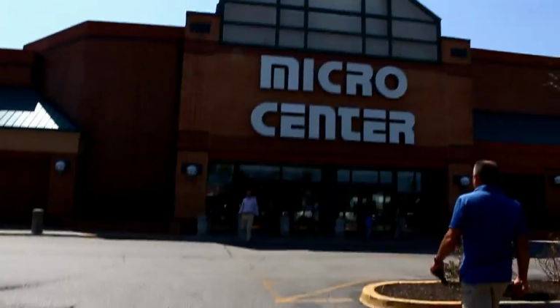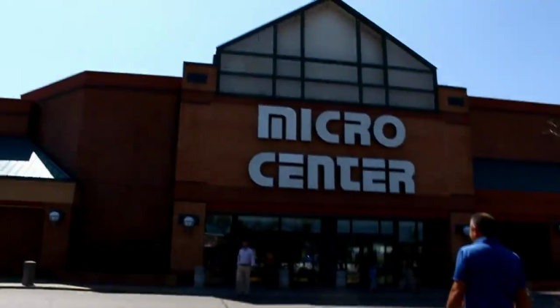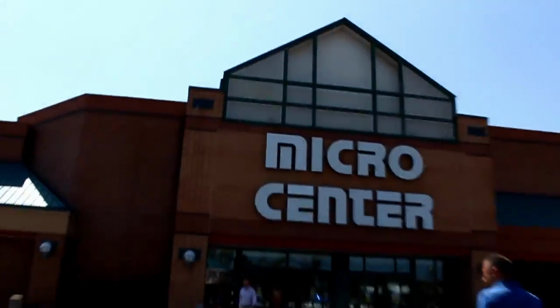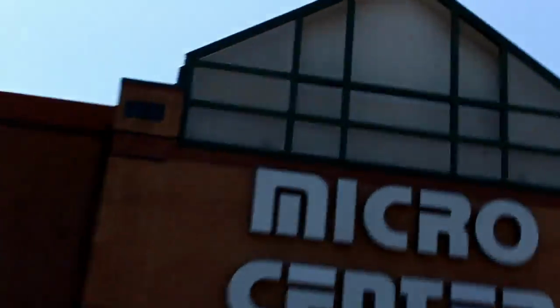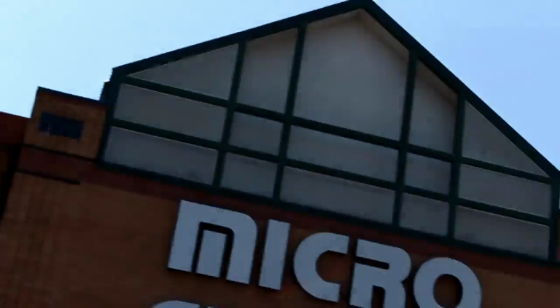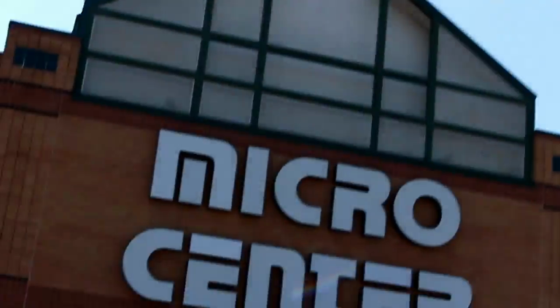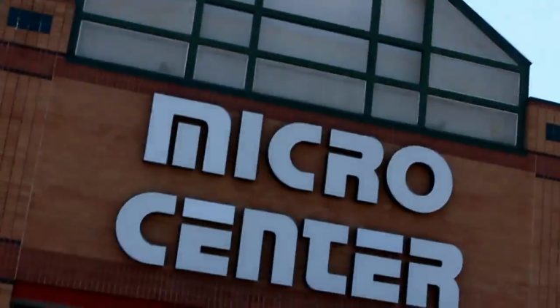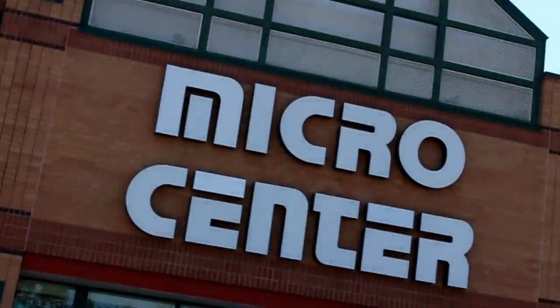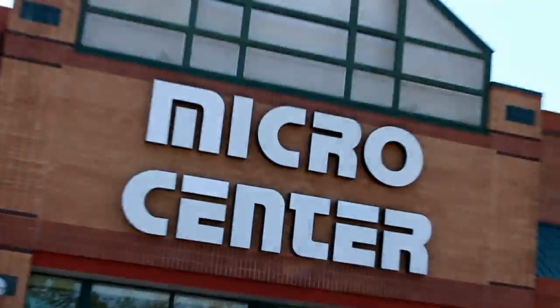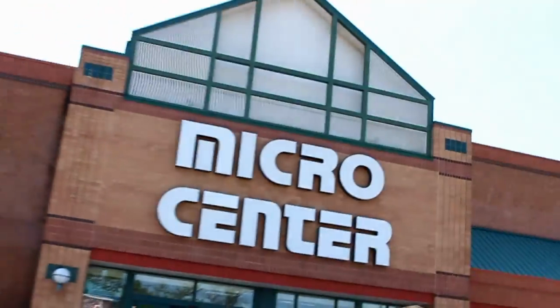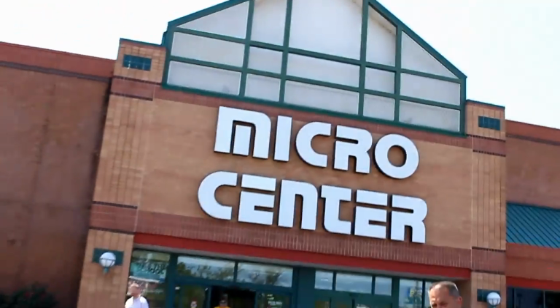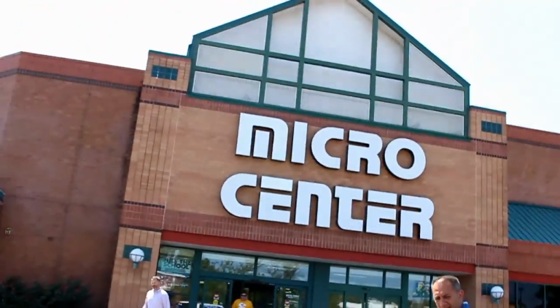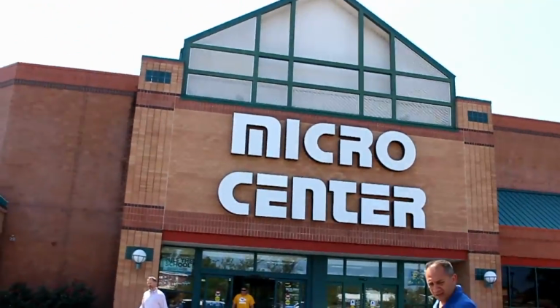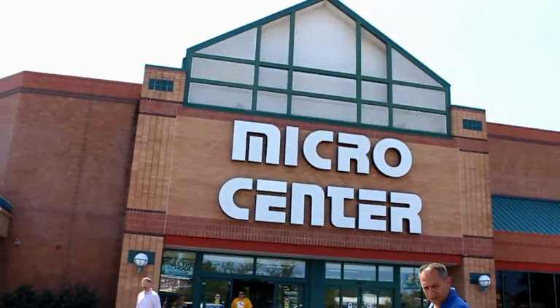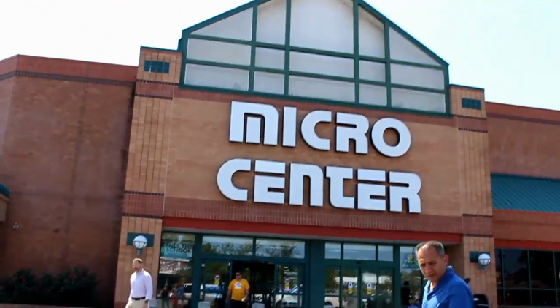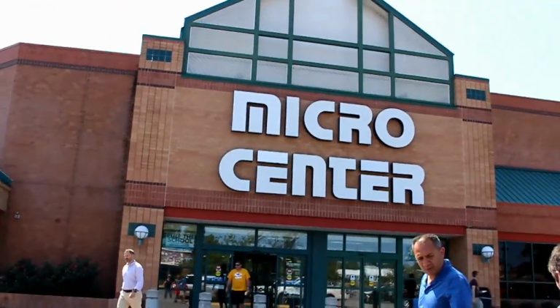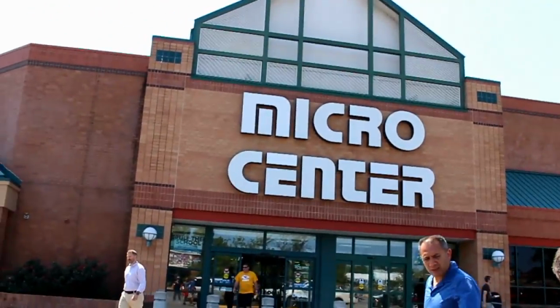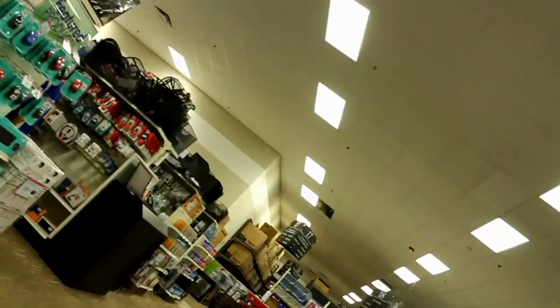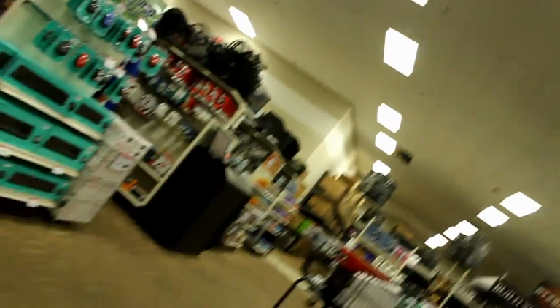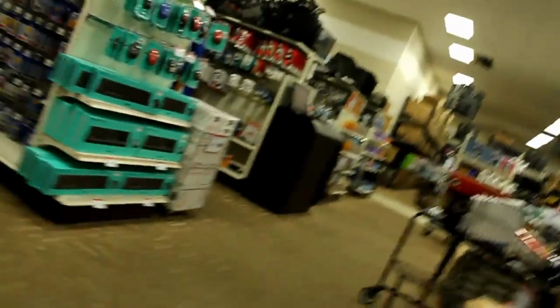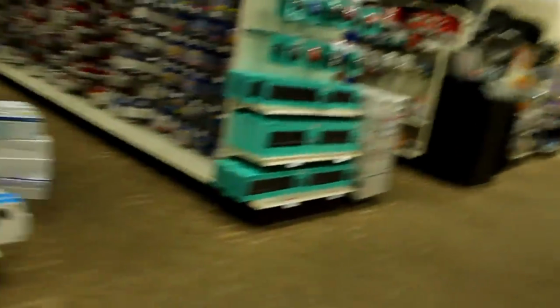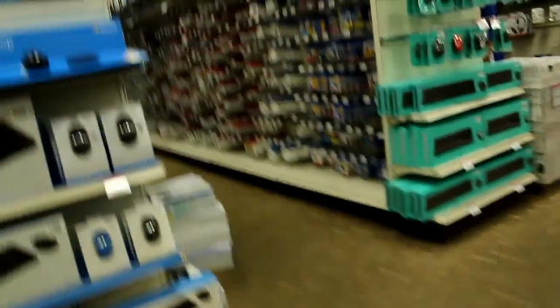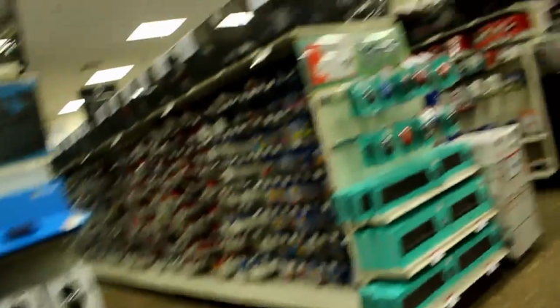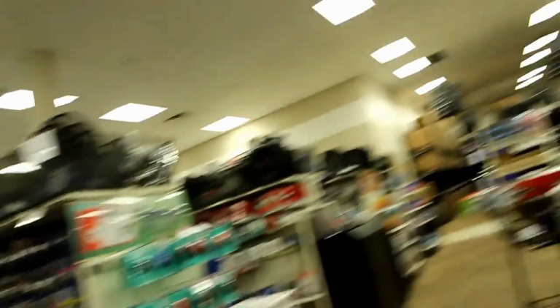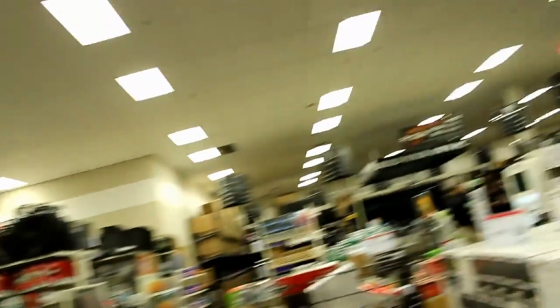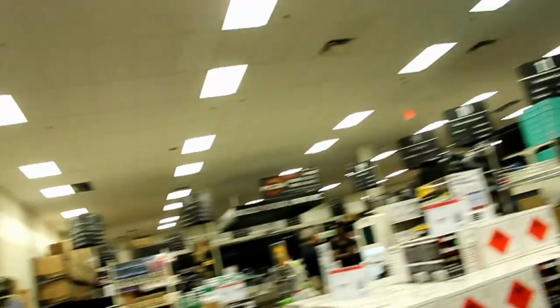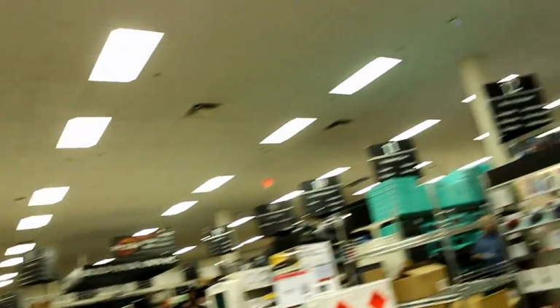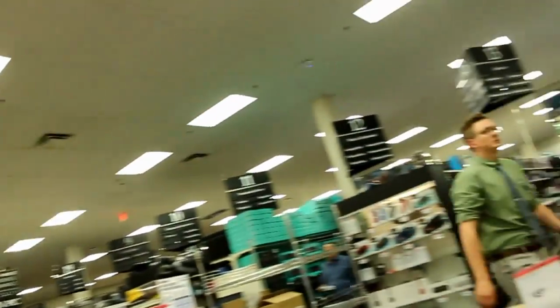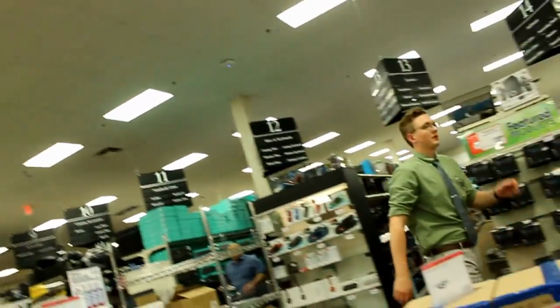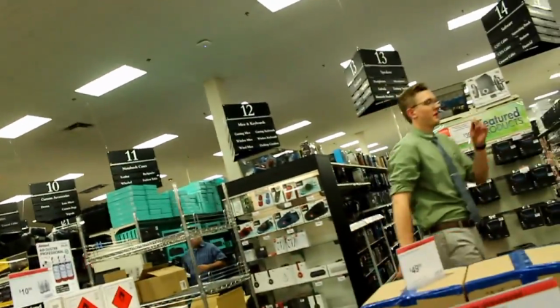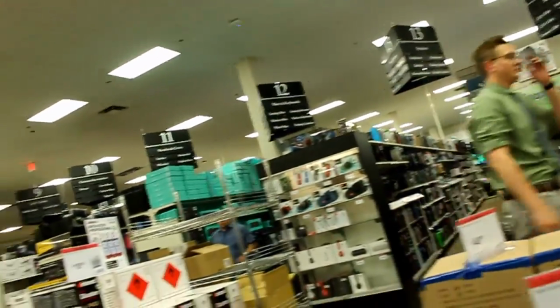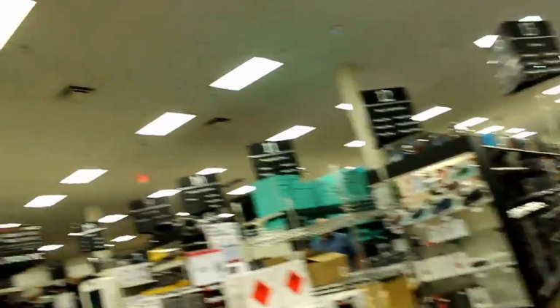Micro Center. We don't leave the house. Power supply stuff — that's what I'm going to be looking for.